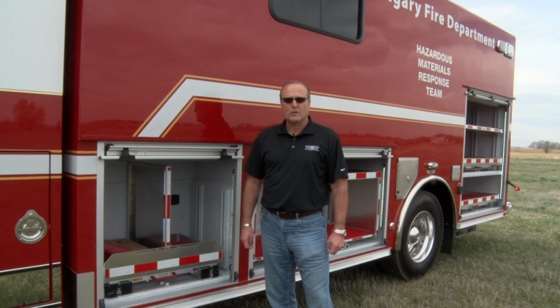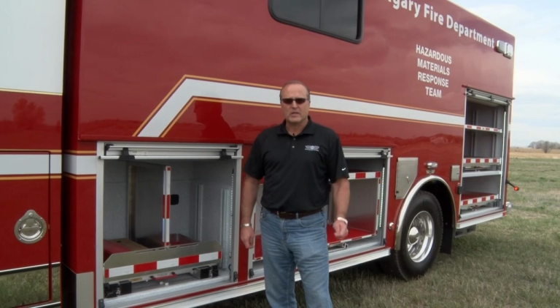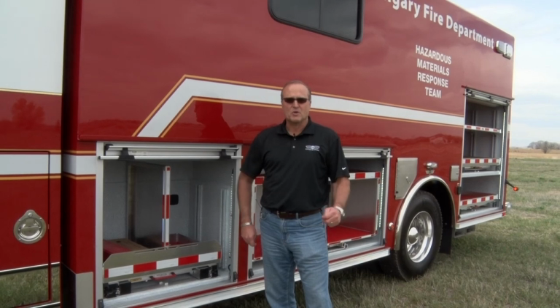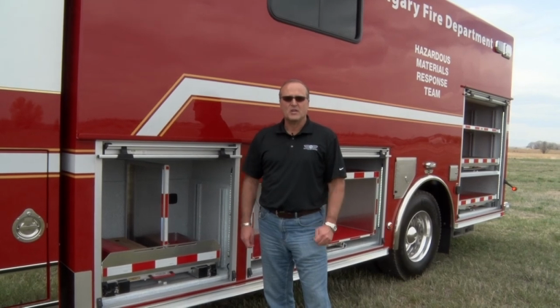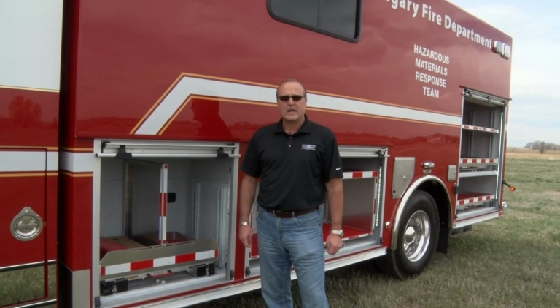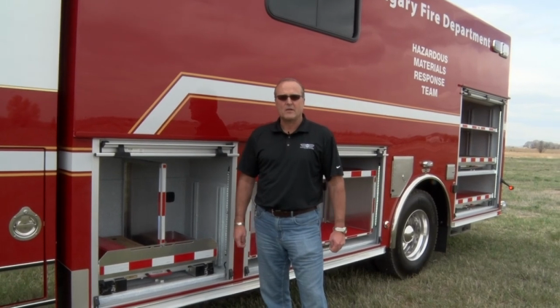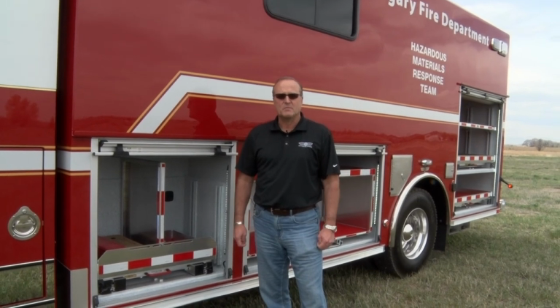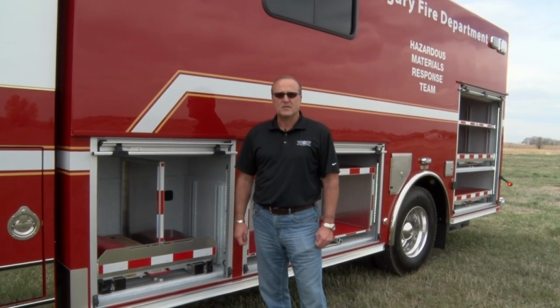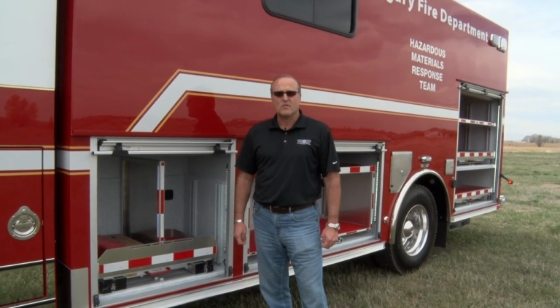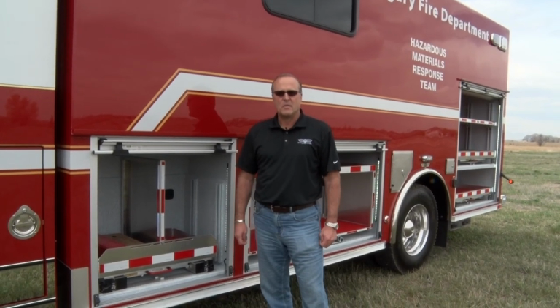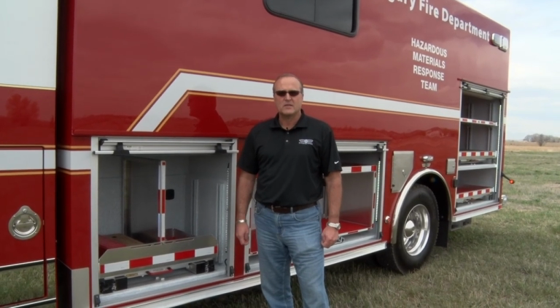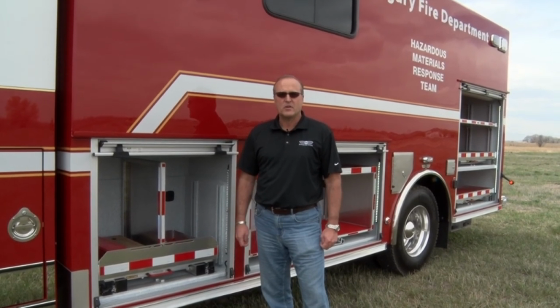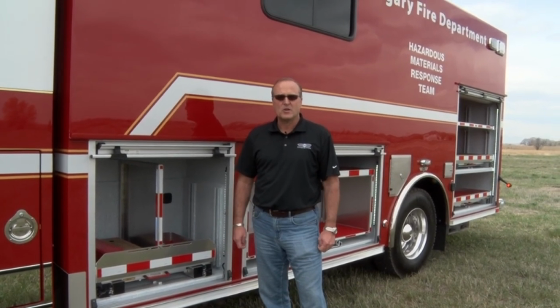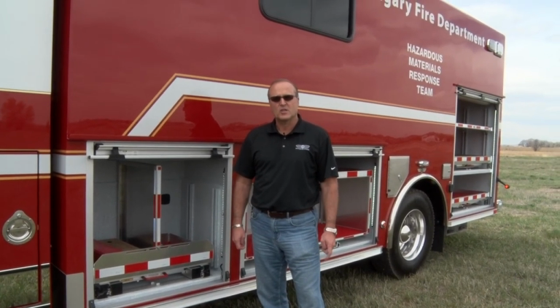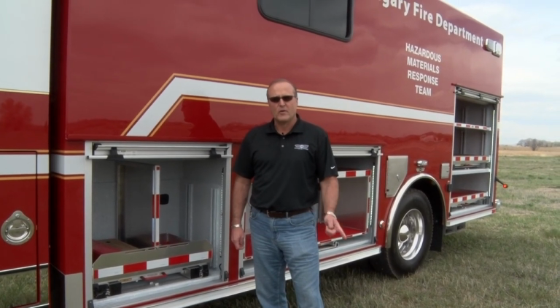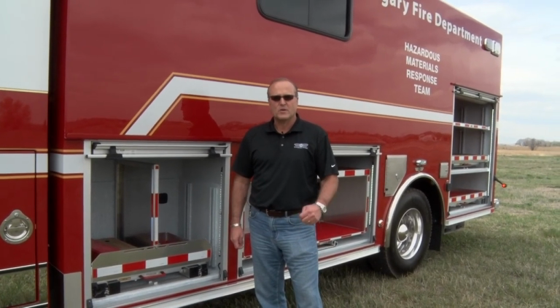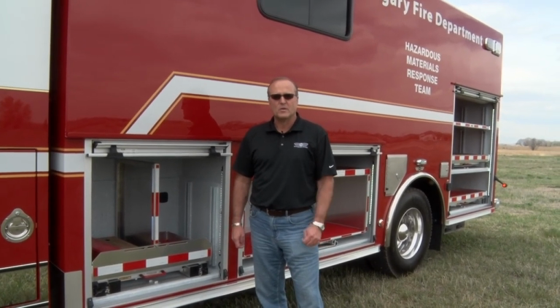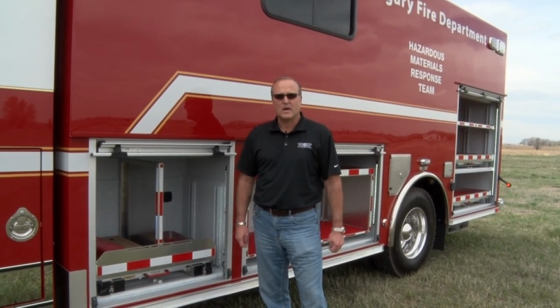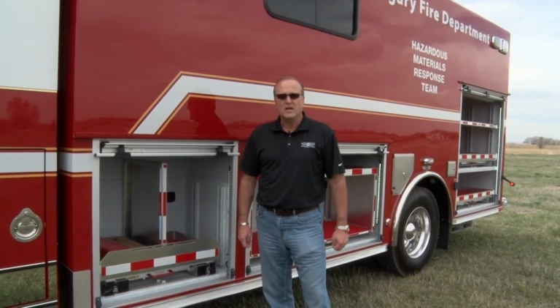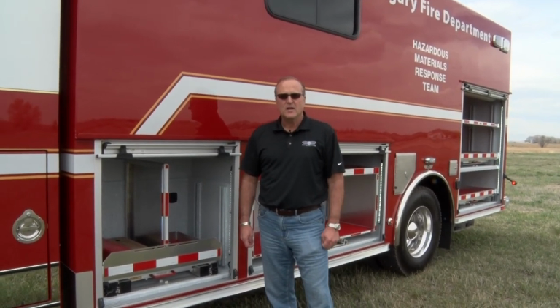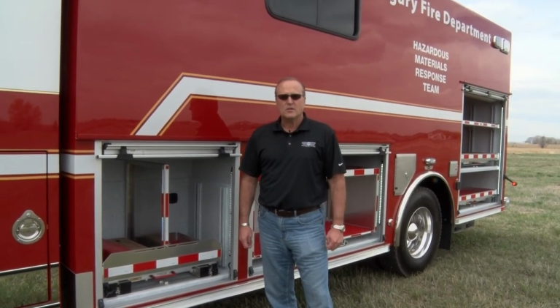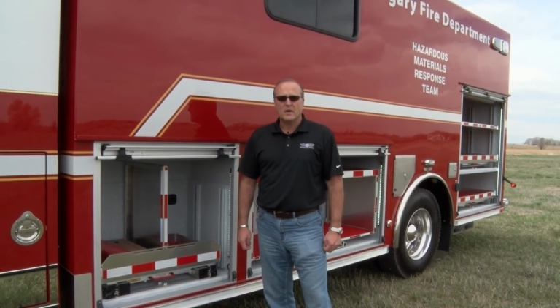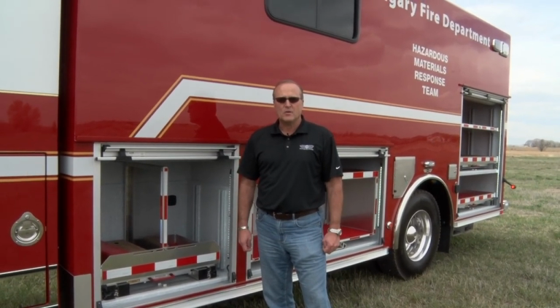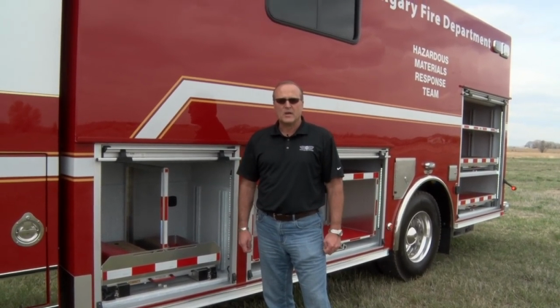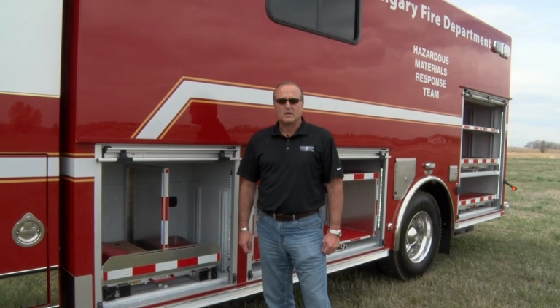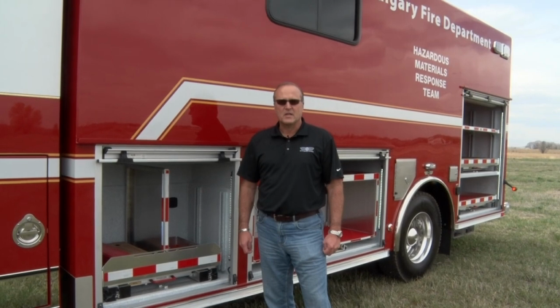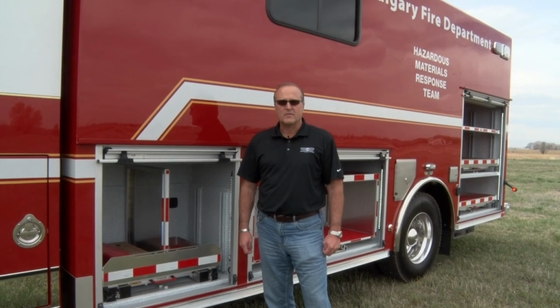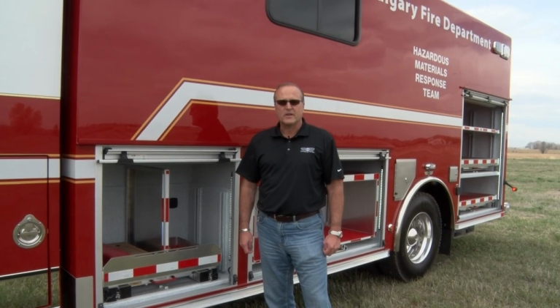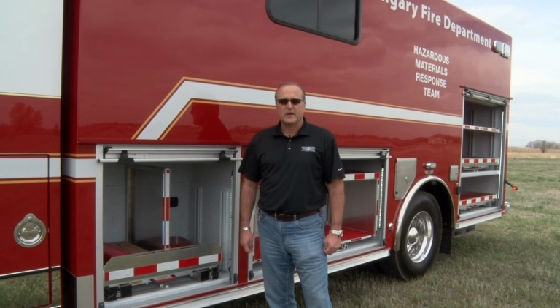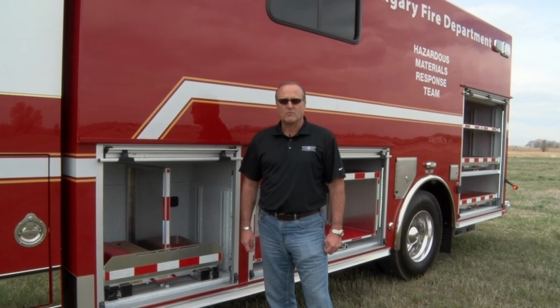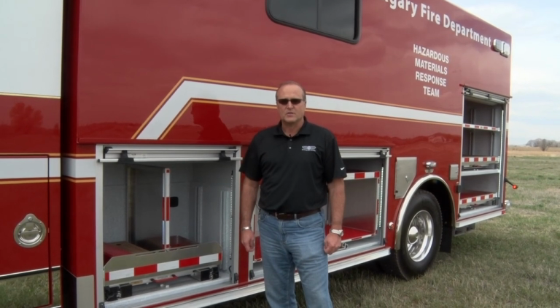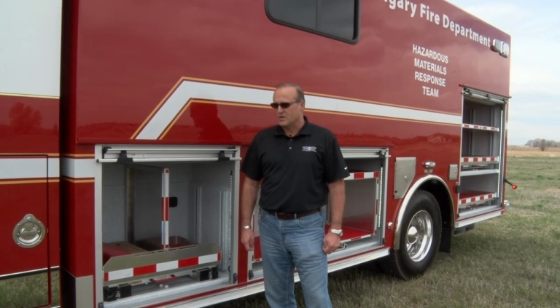We really appreciate Calgary's business over the past few years and look forward to new trucks that will be delivered here real soon.